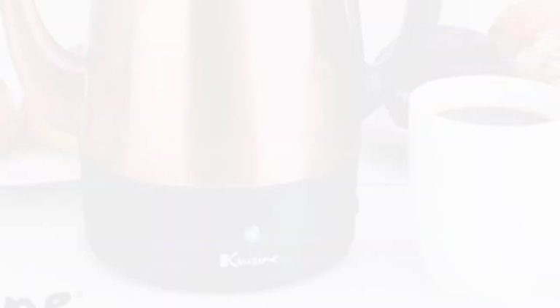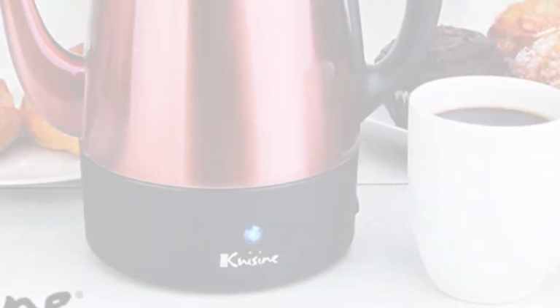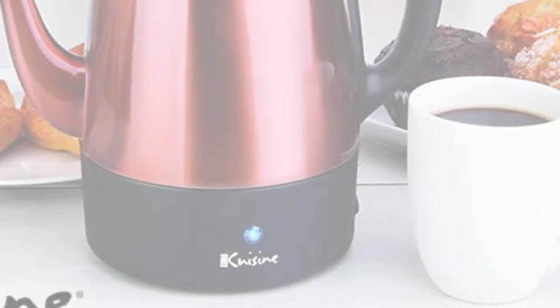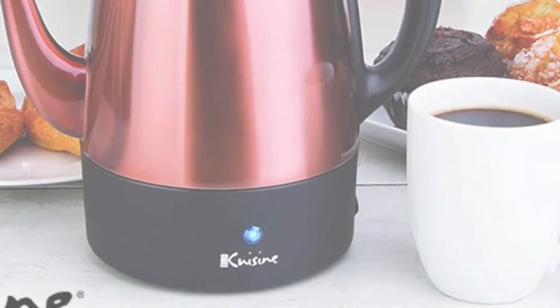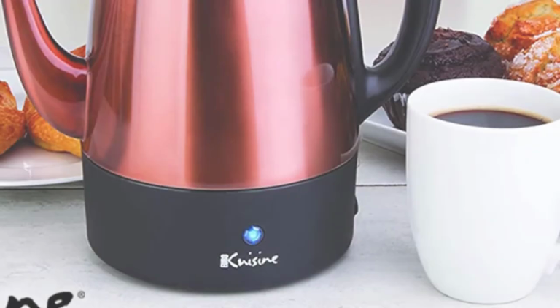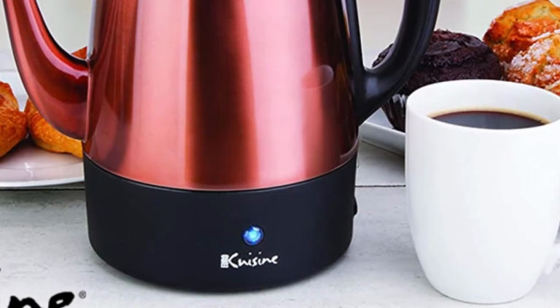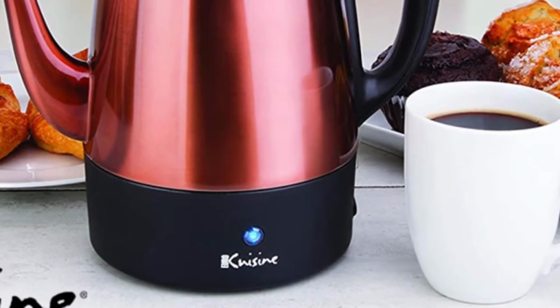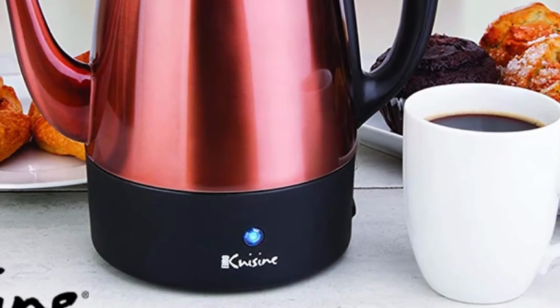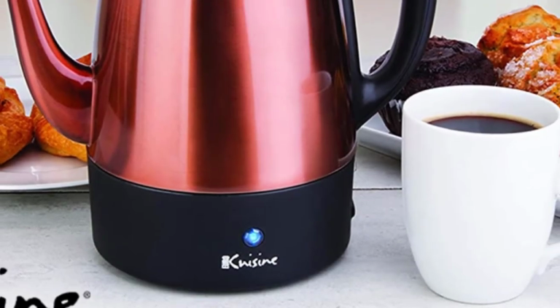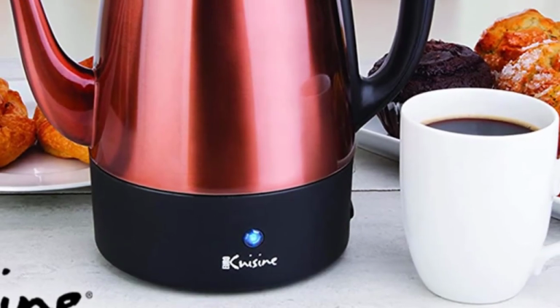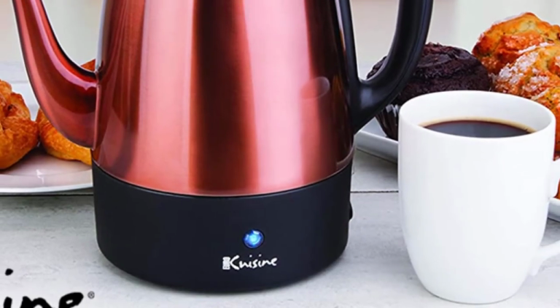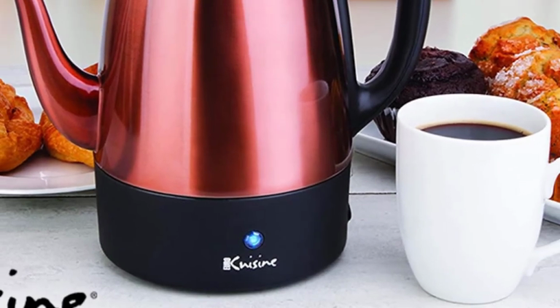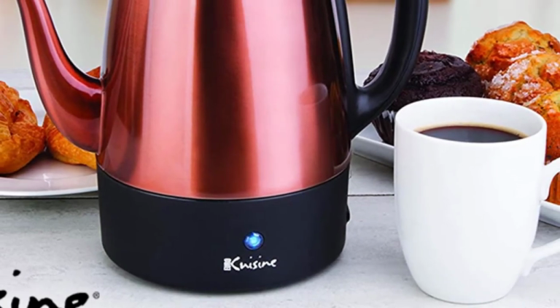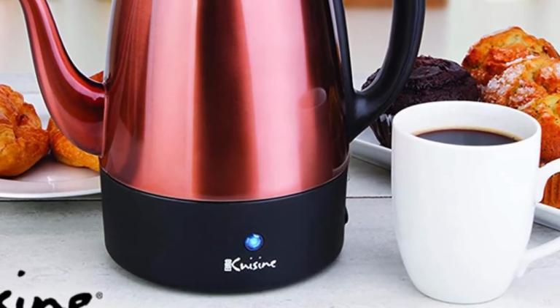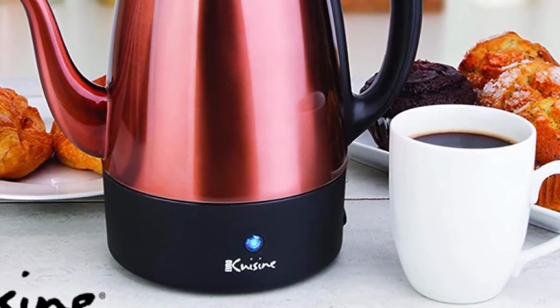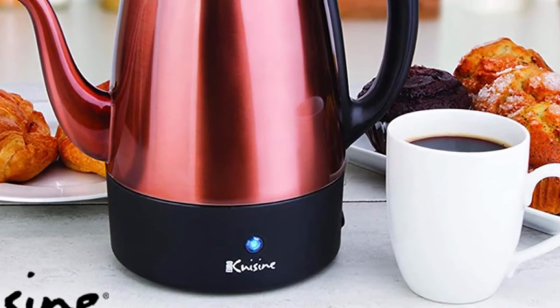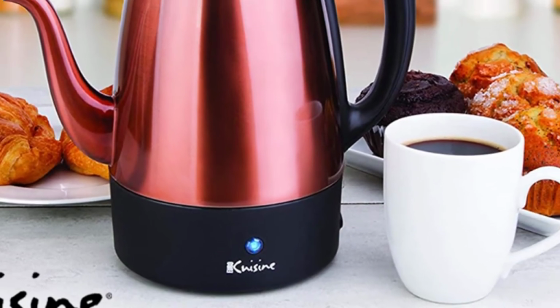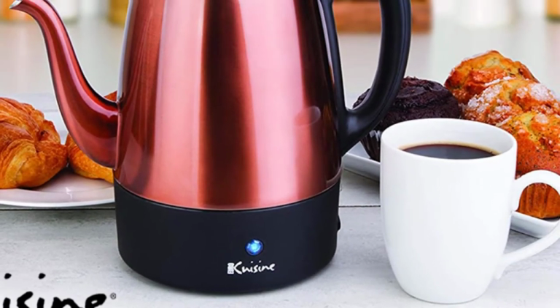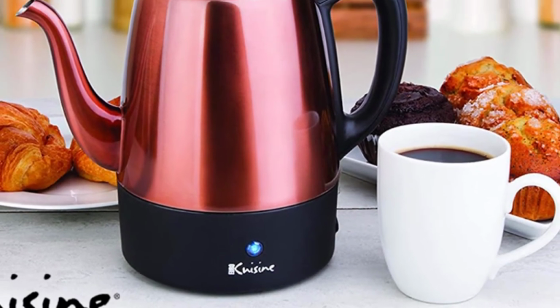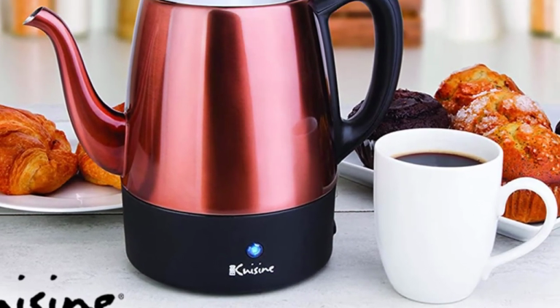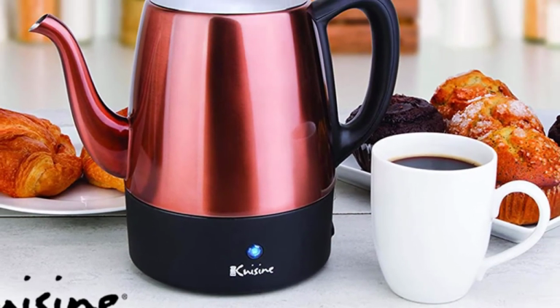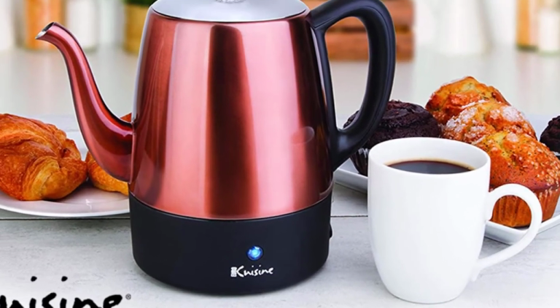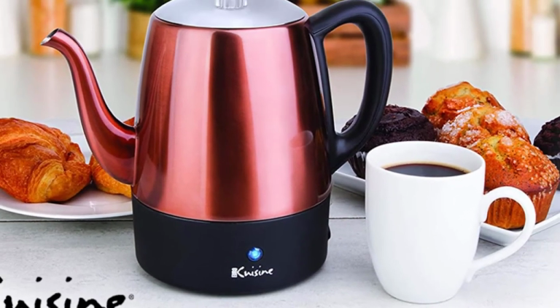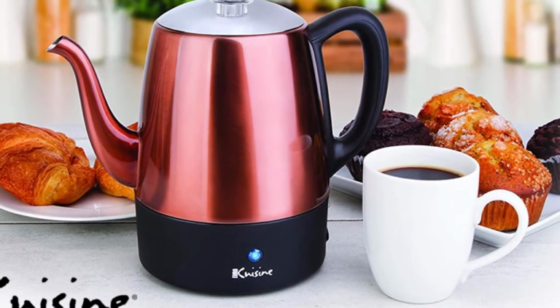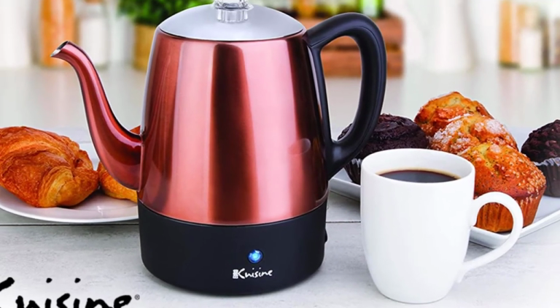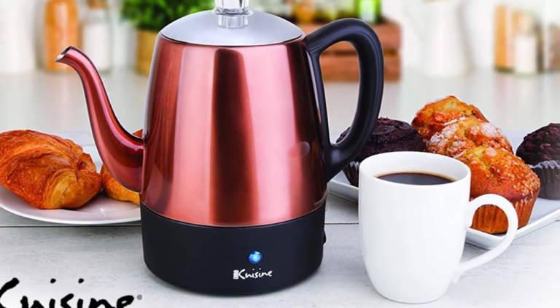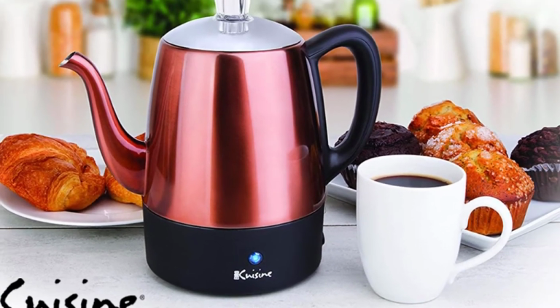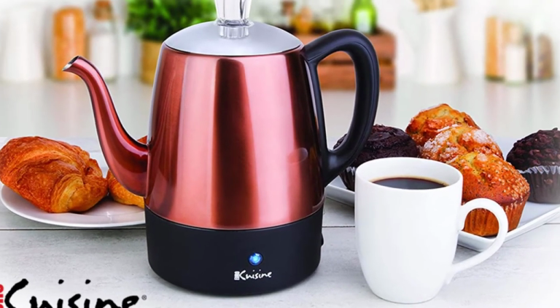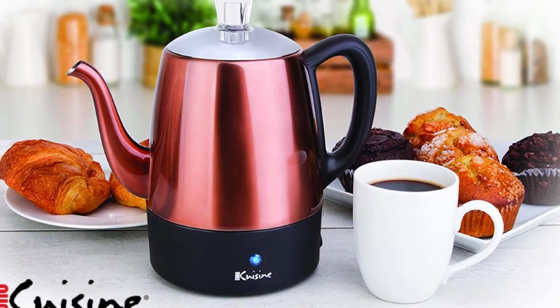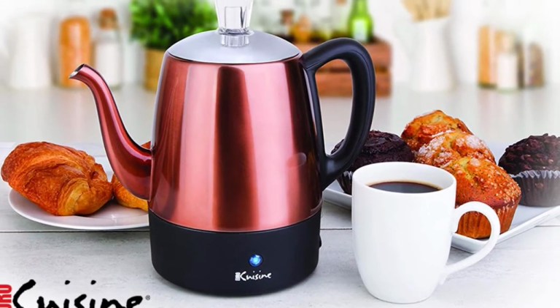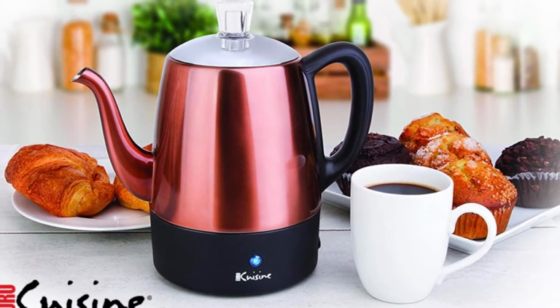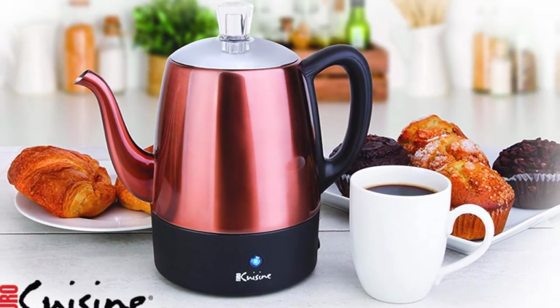With a cool-touch handle and detachable cord, this coffee percolator makes it easy to pour hot coffee.